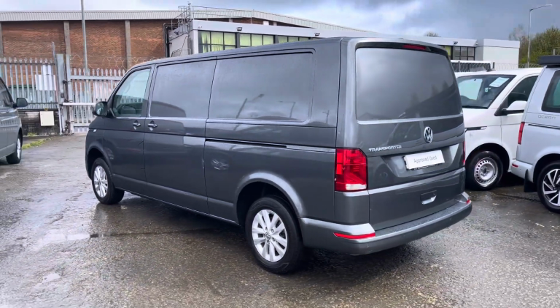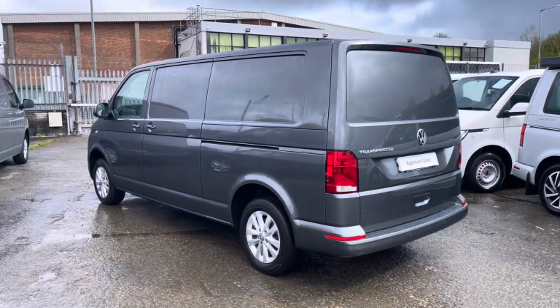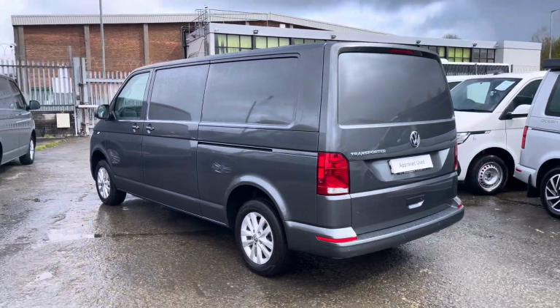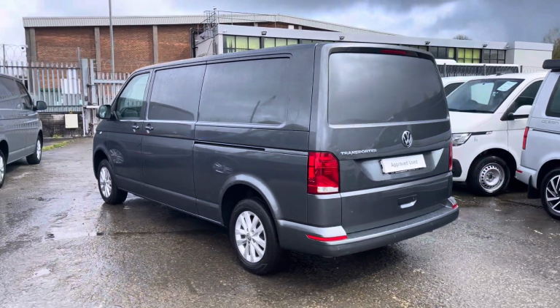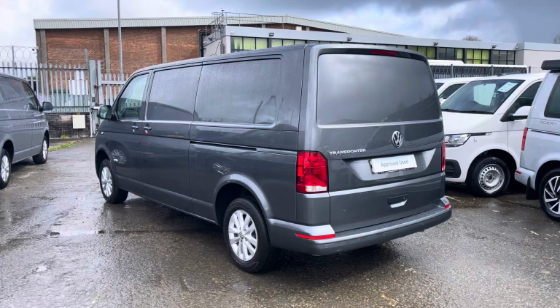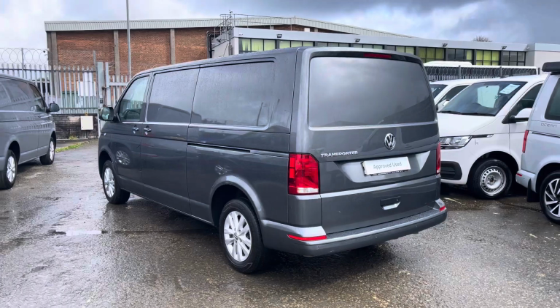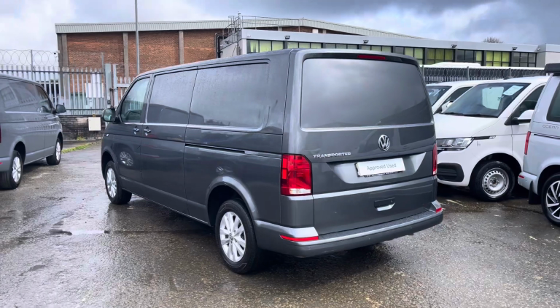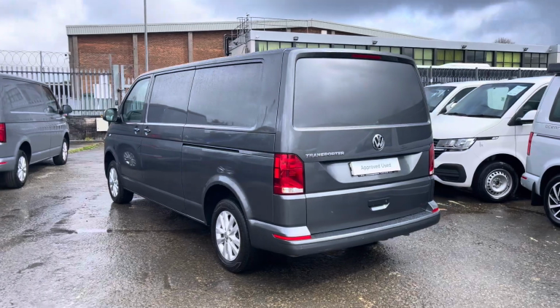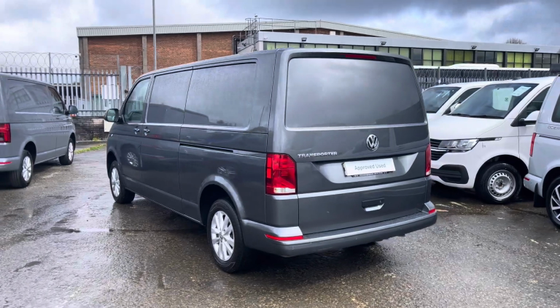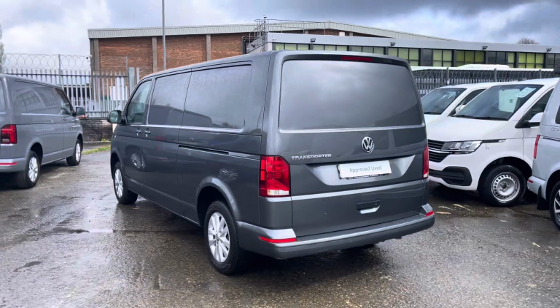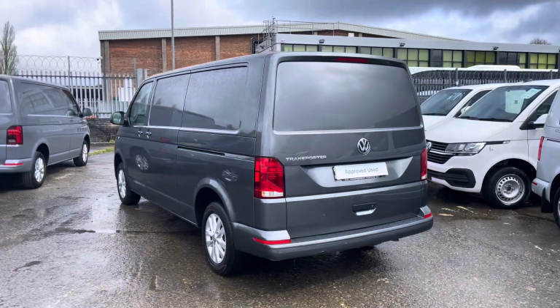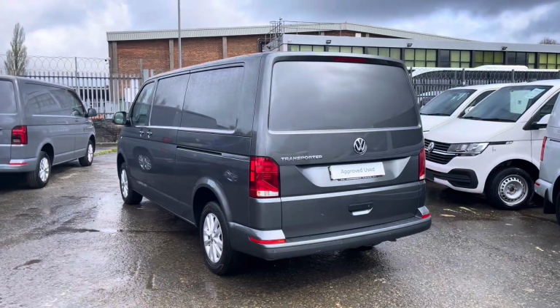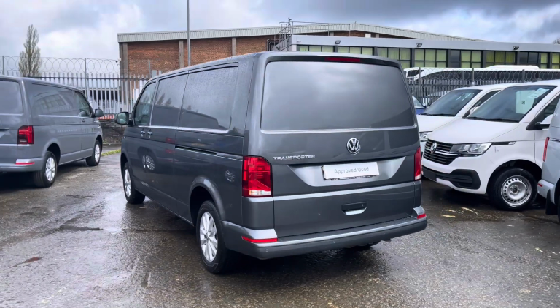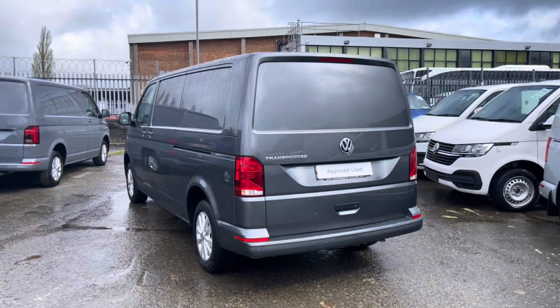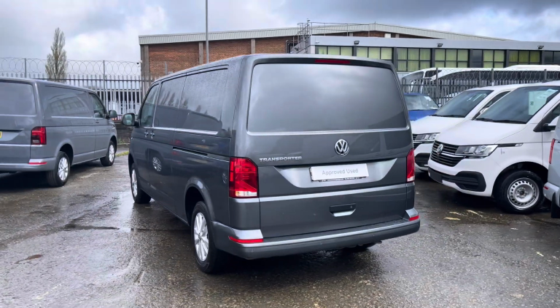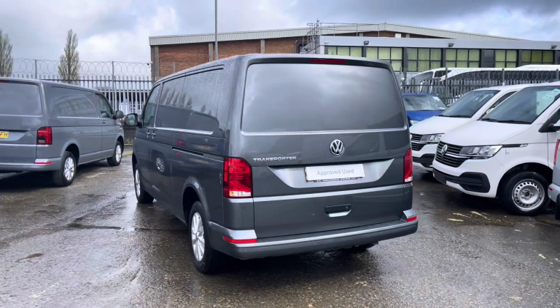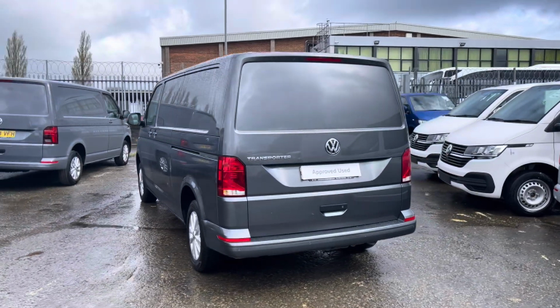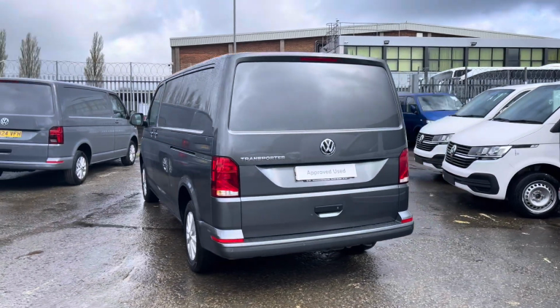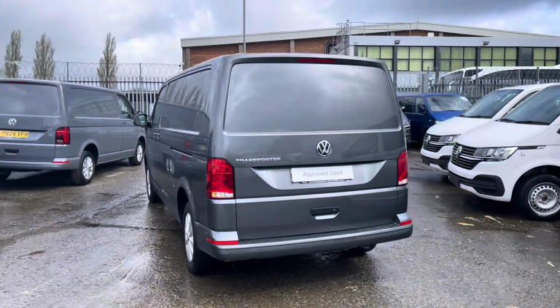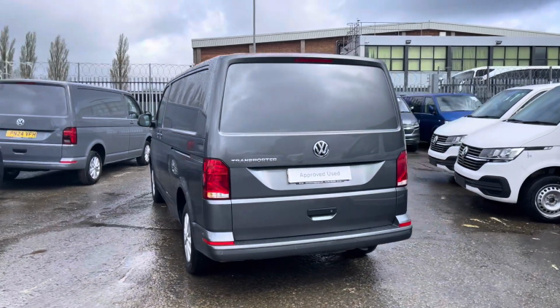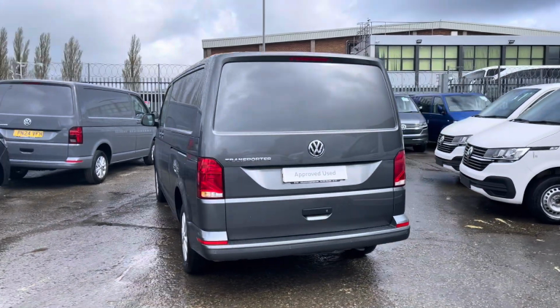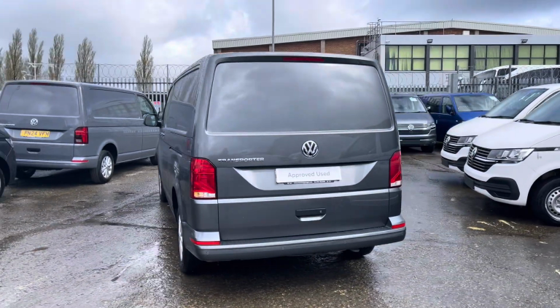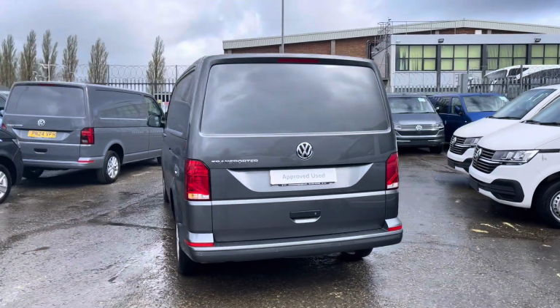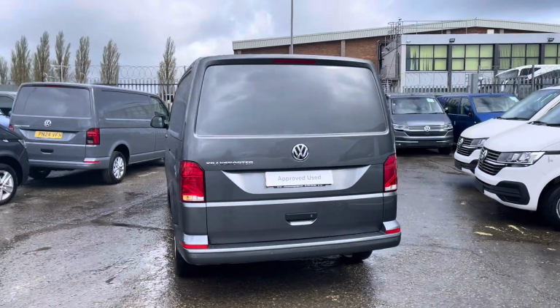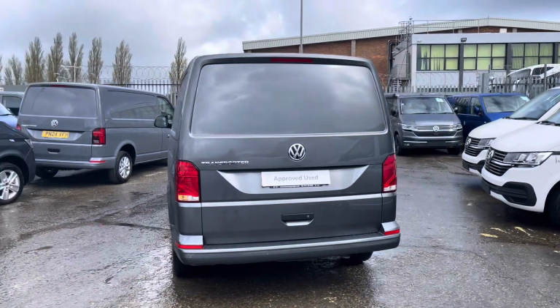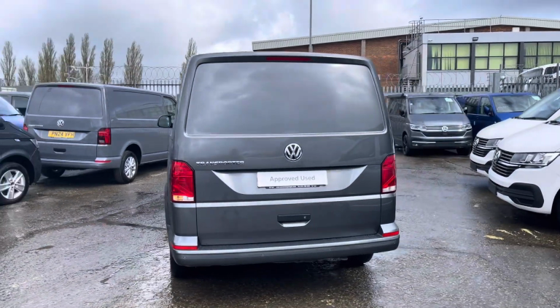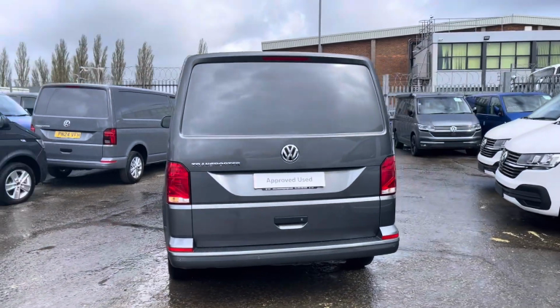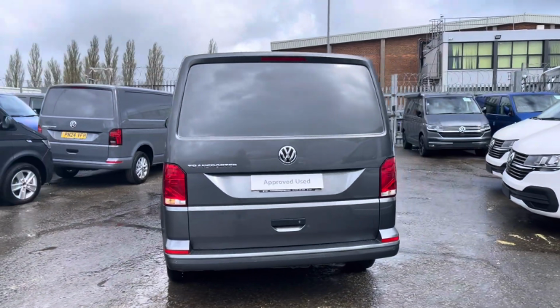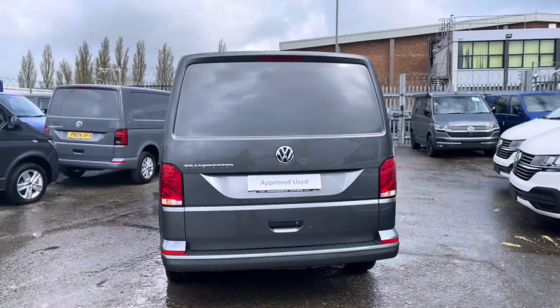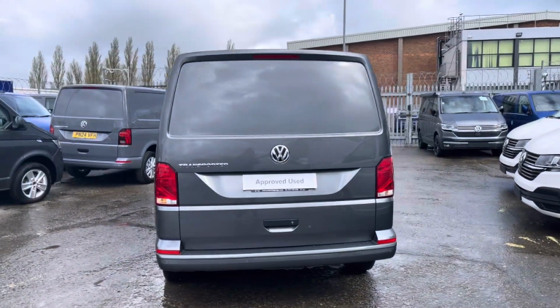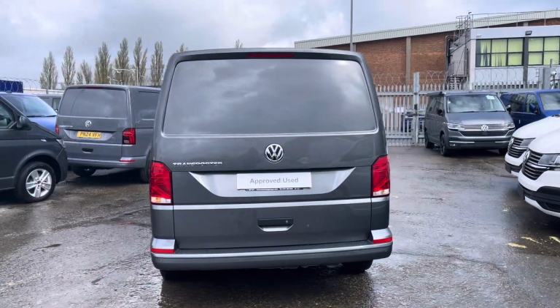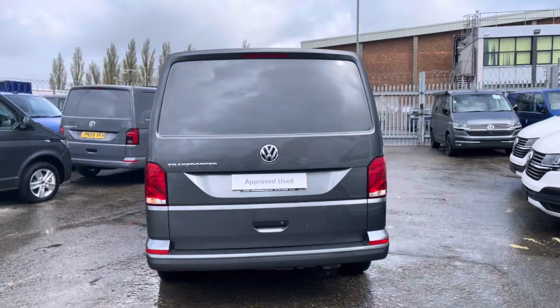This vehicle comes with a minimum of one year's manufacturer's warranty, one year's roadside assistance, and much more.